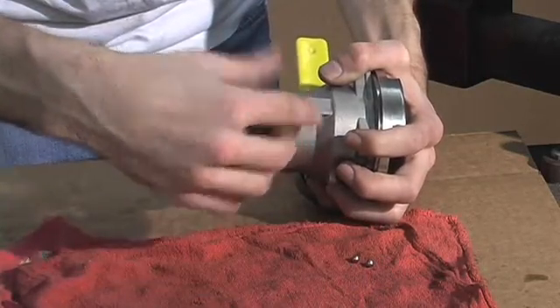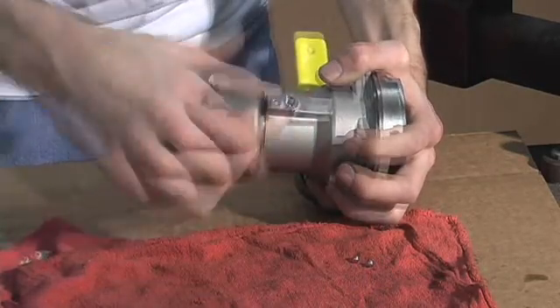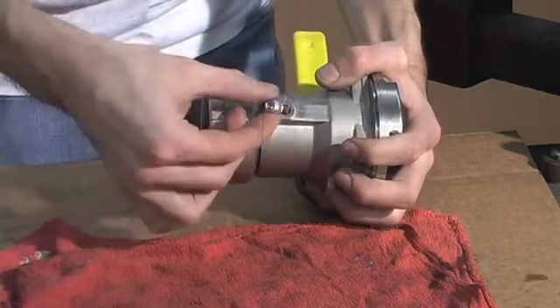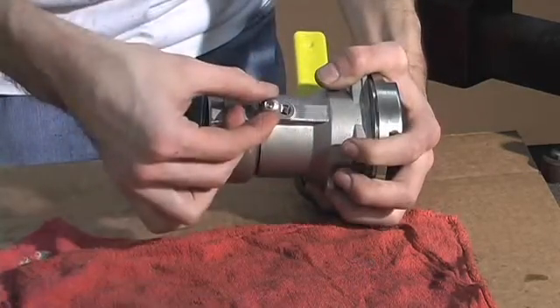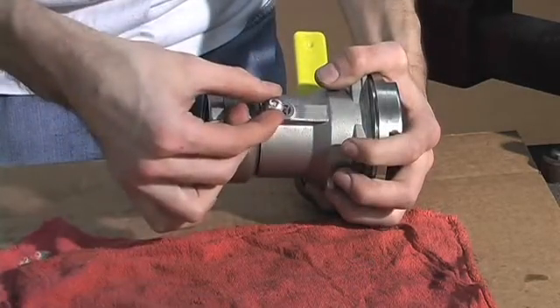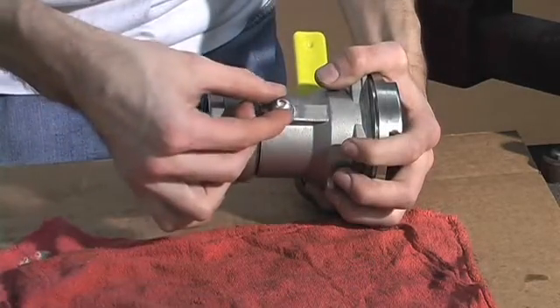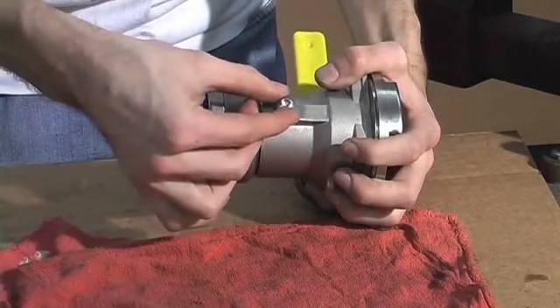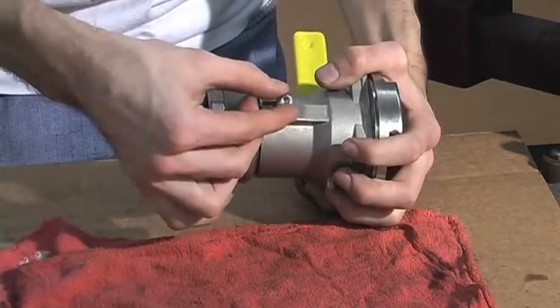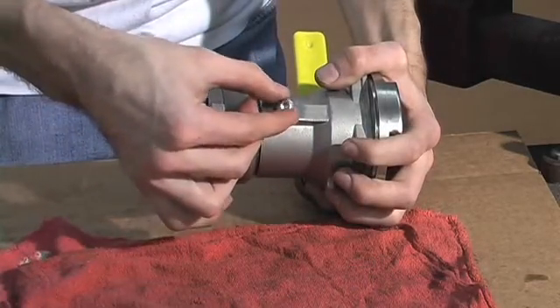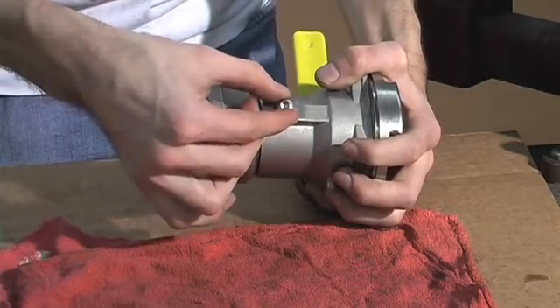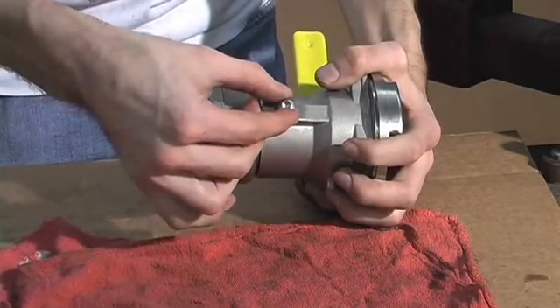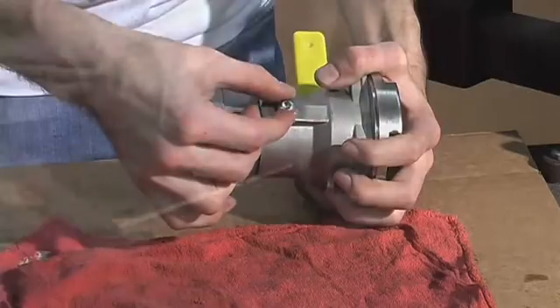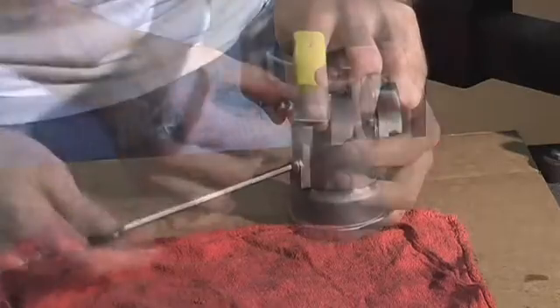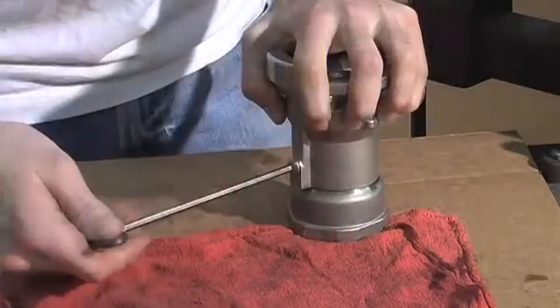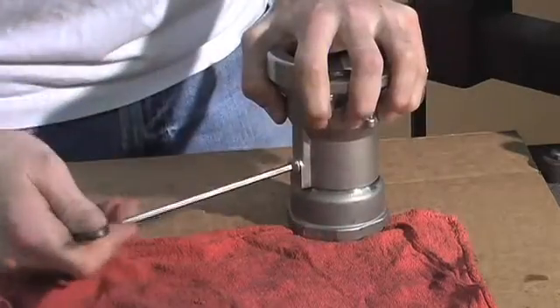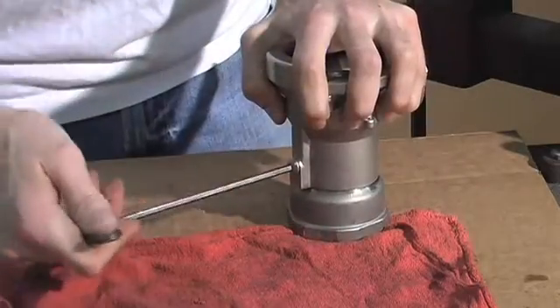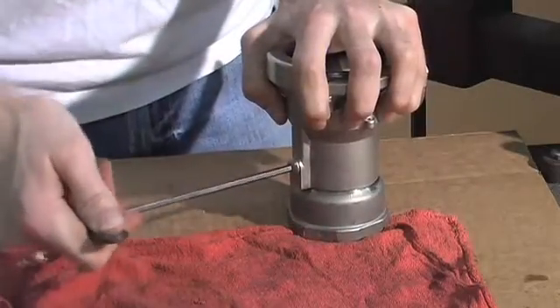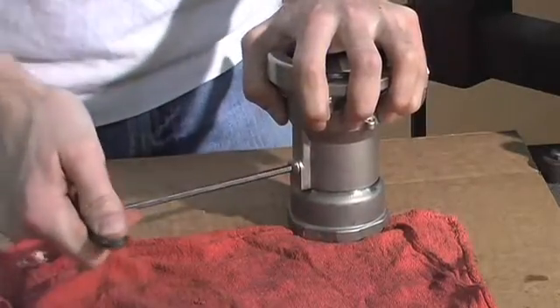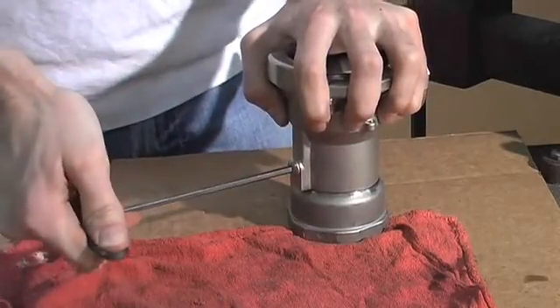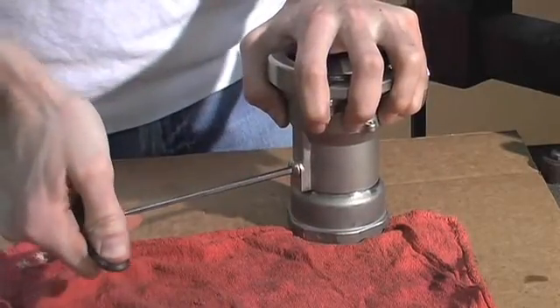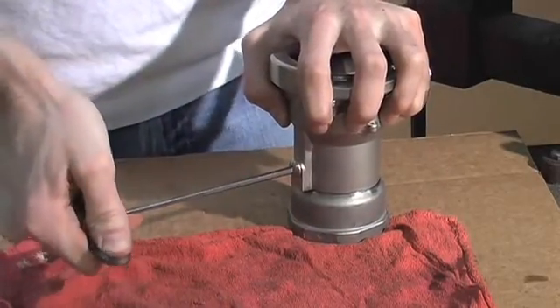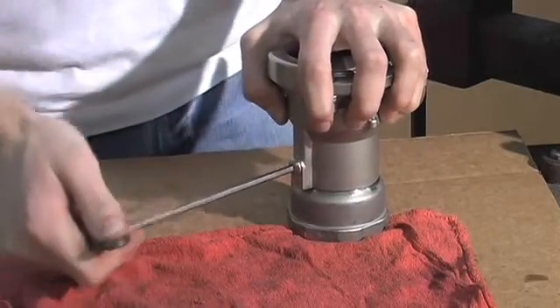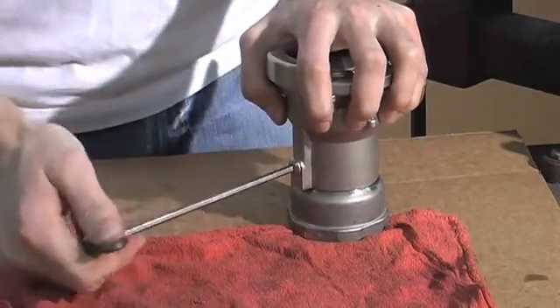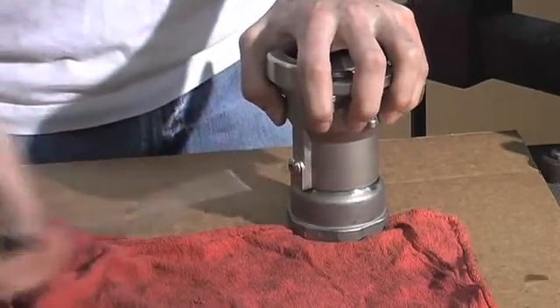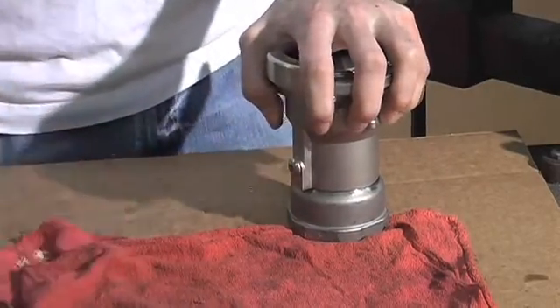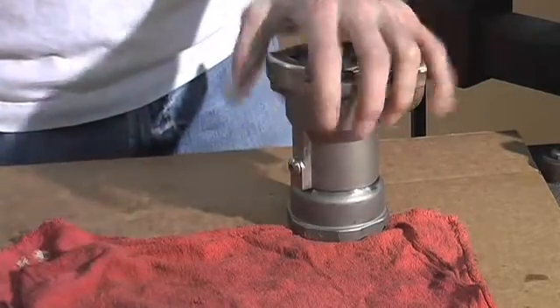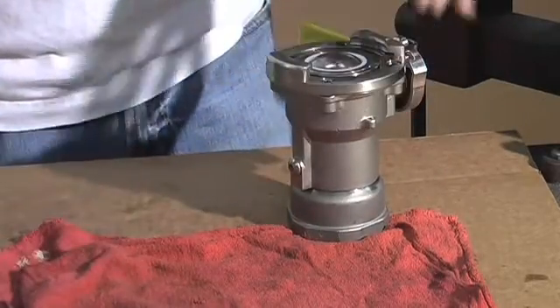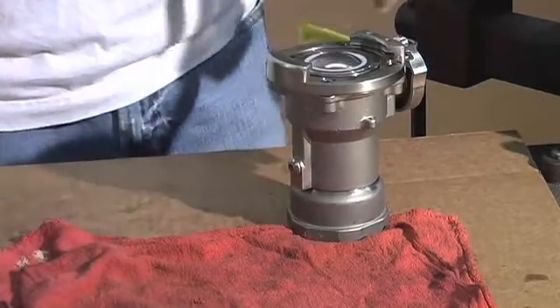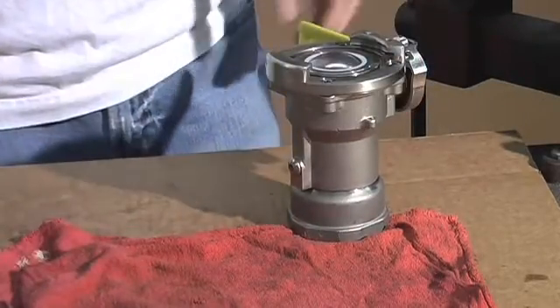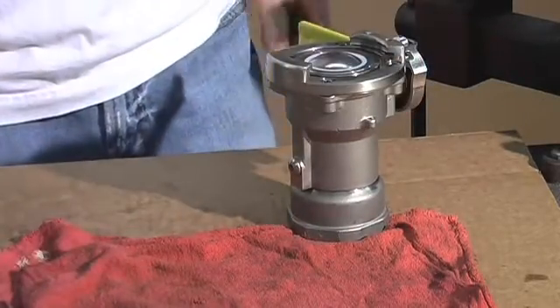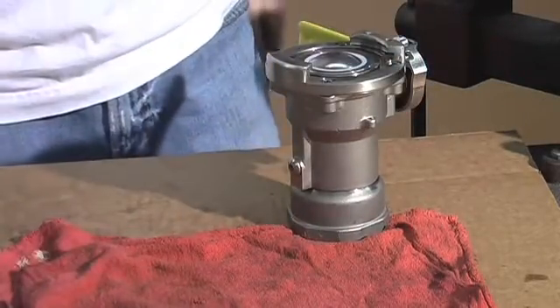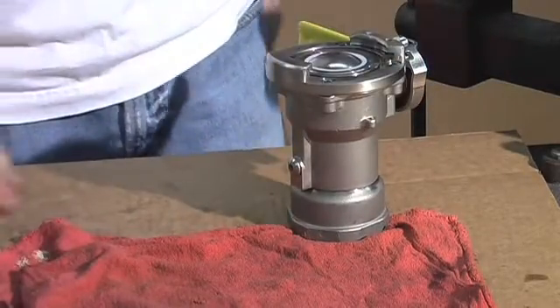Then you replace the ball plug screw. Now your swivel maintenance of the coupler is complete.